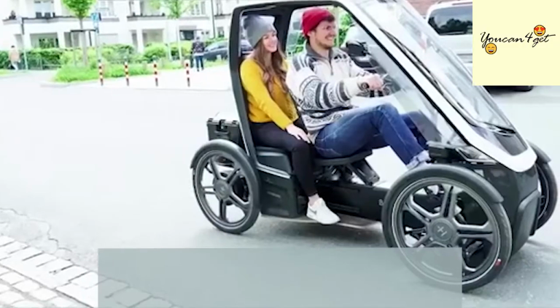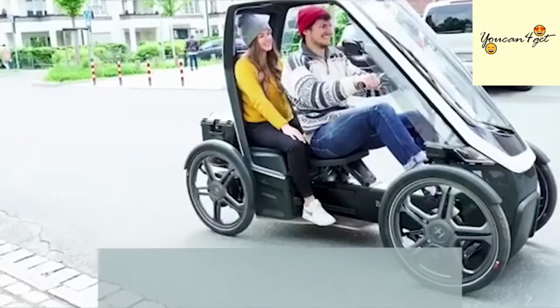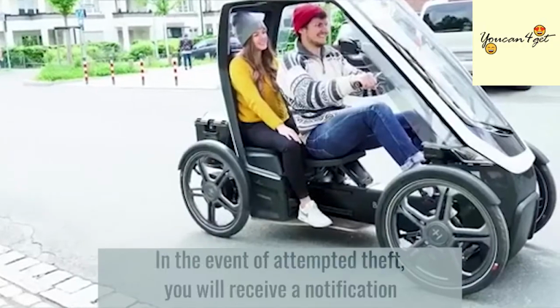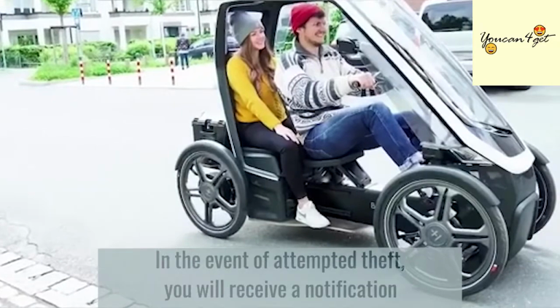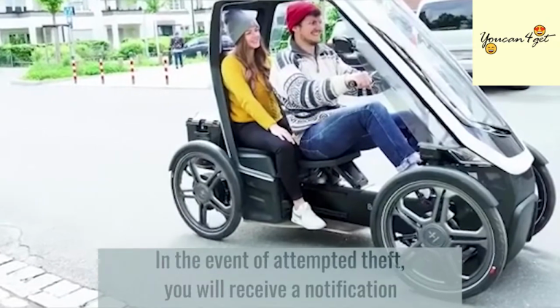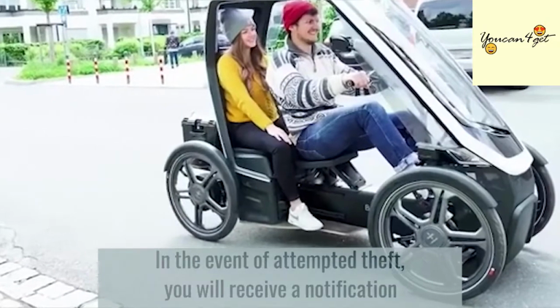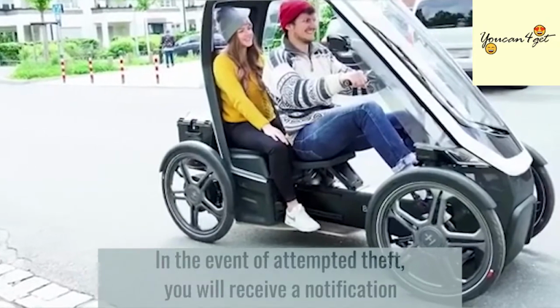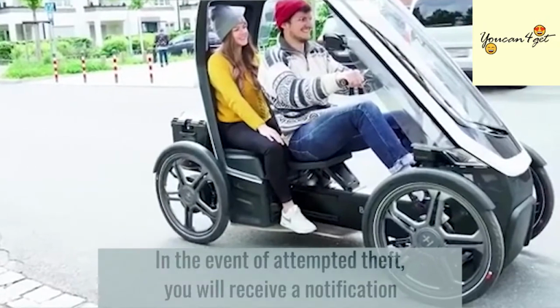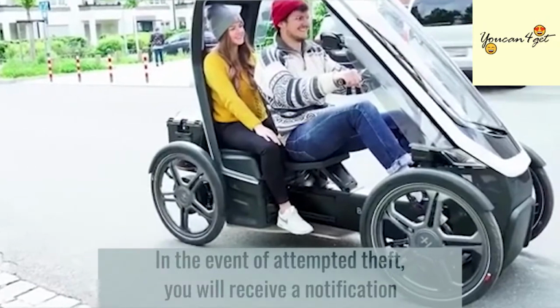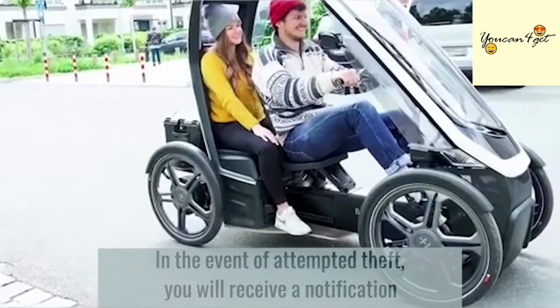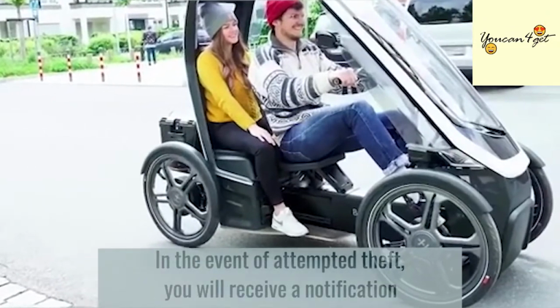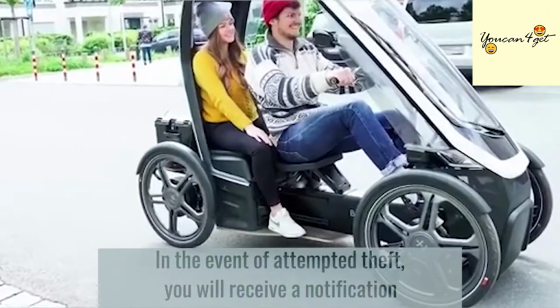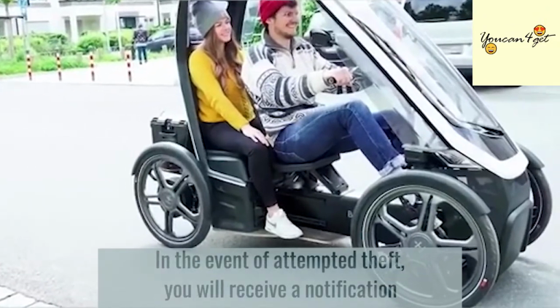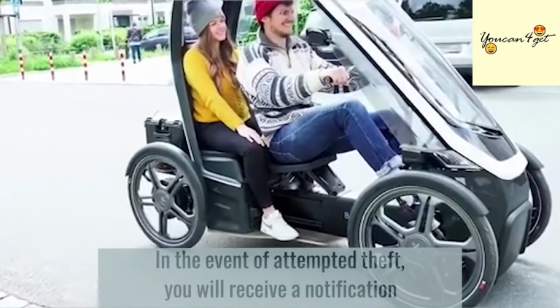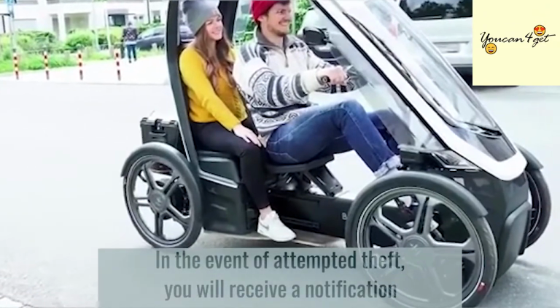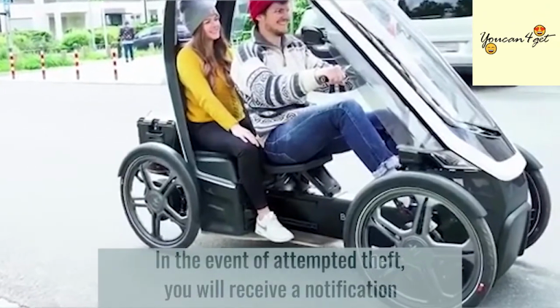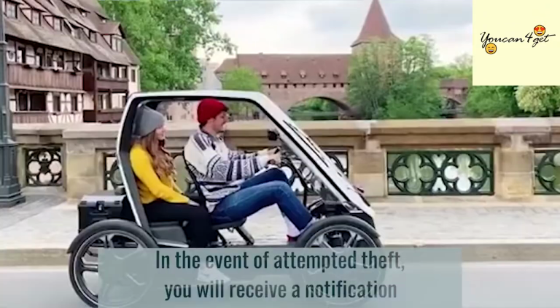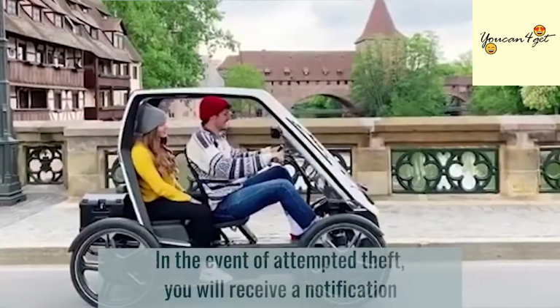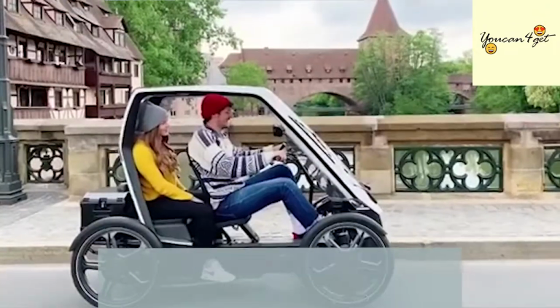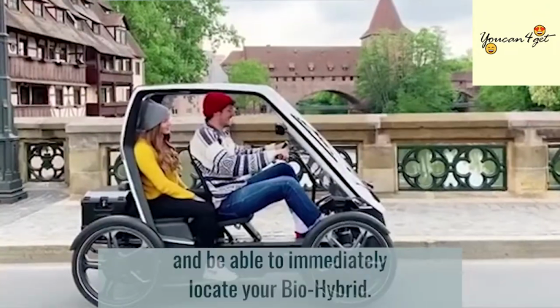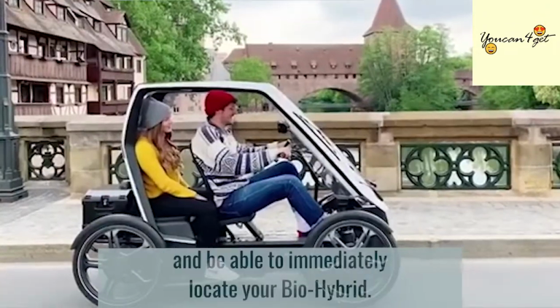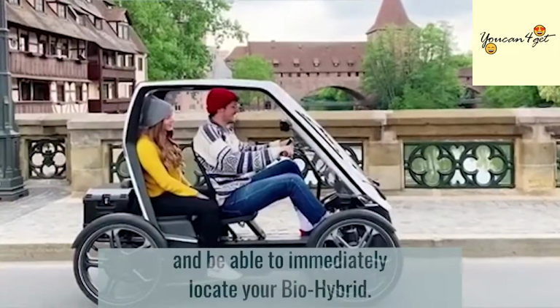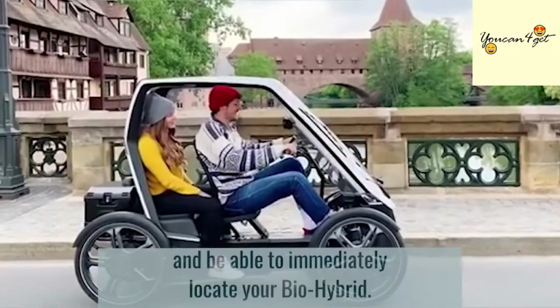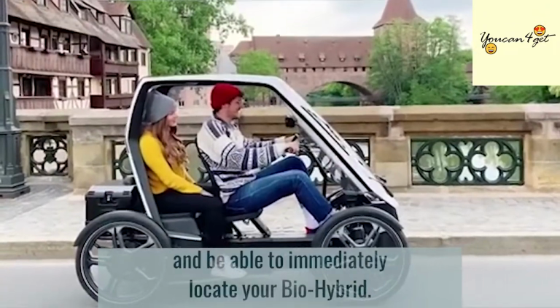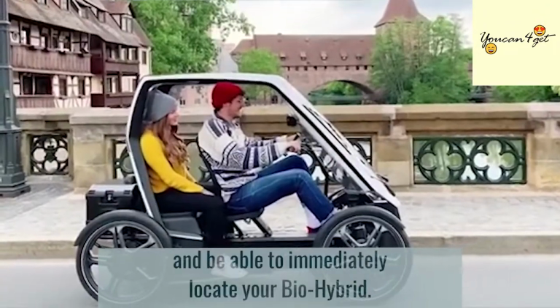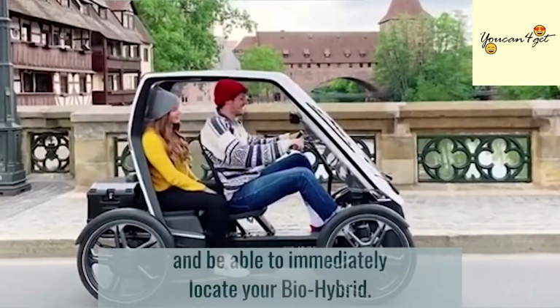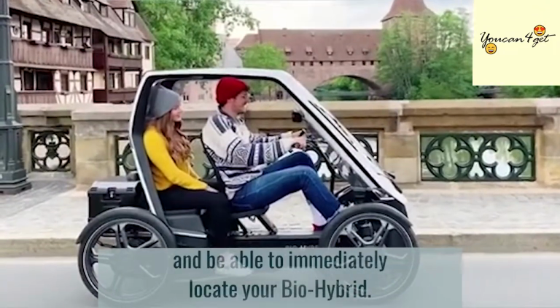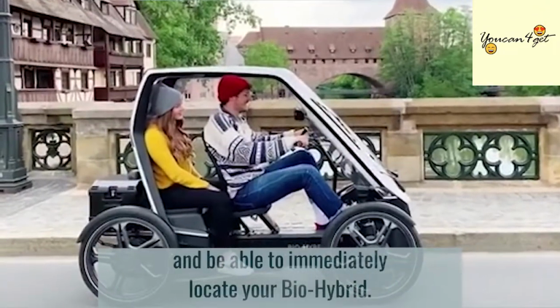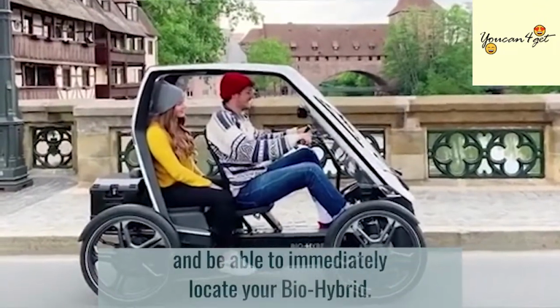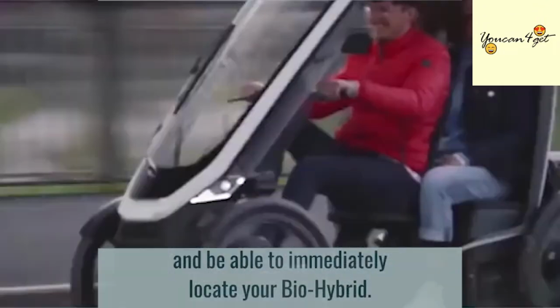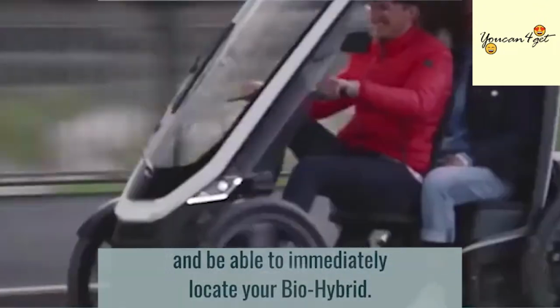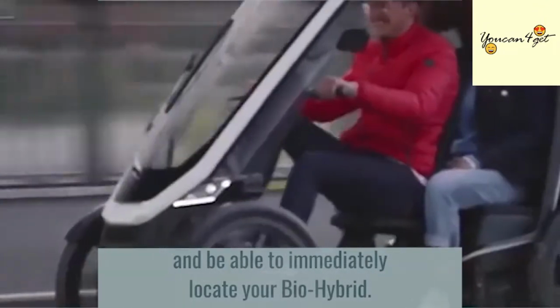In the event of attempted theft, you will receive a notification and be able to immediately locate your Bio-Hybrid.